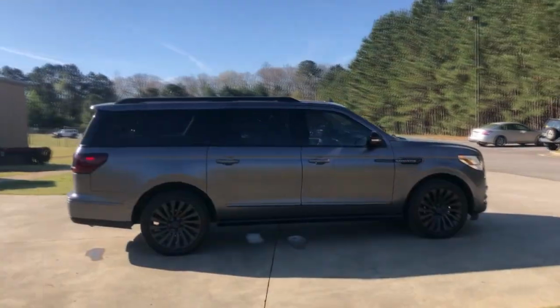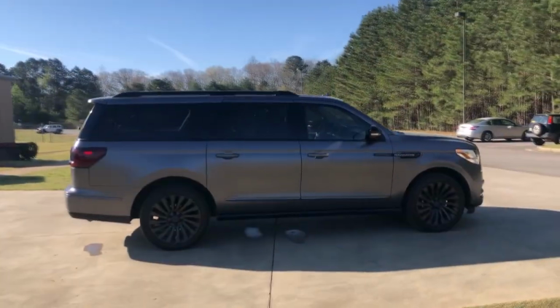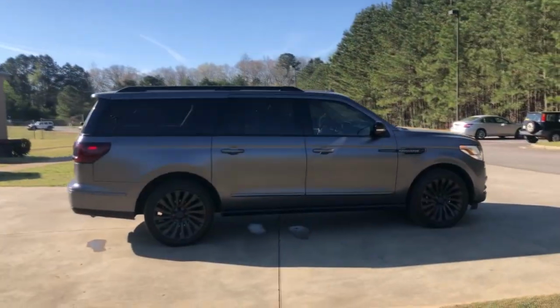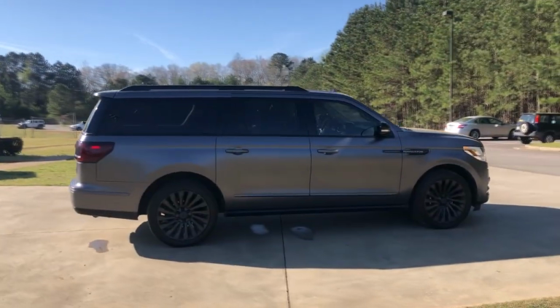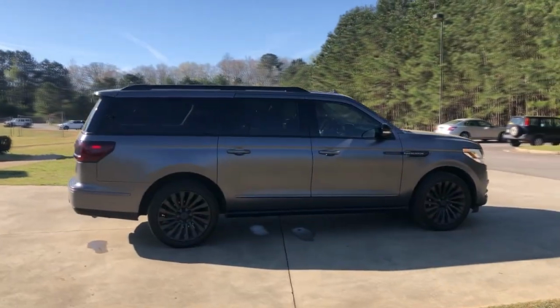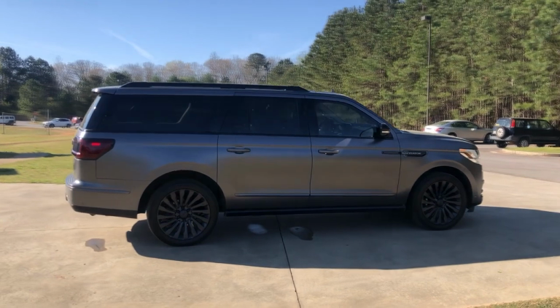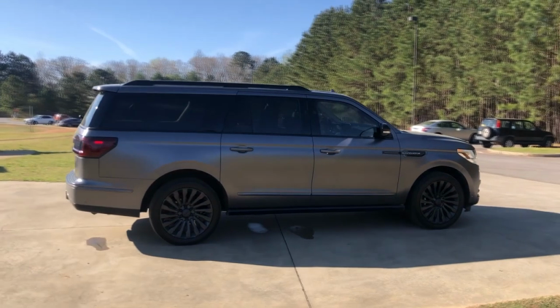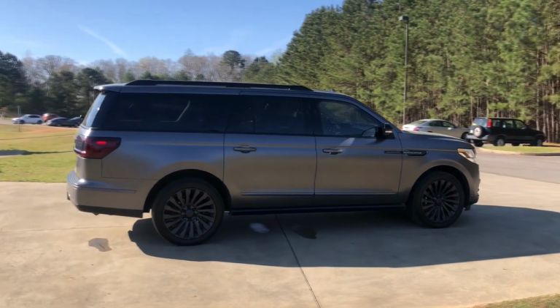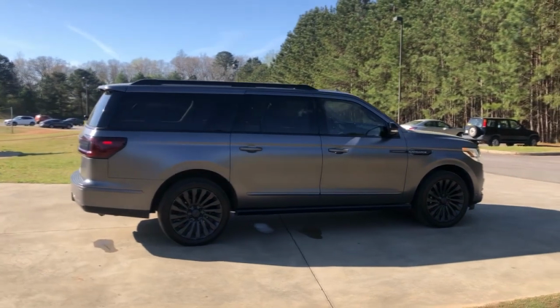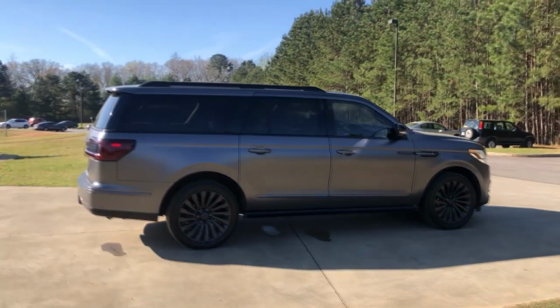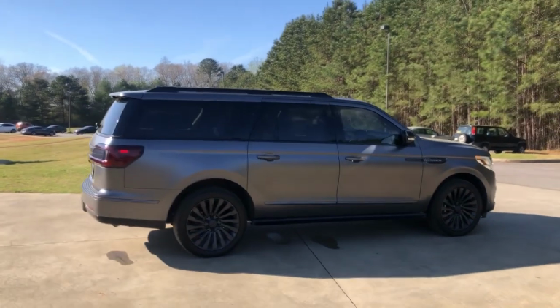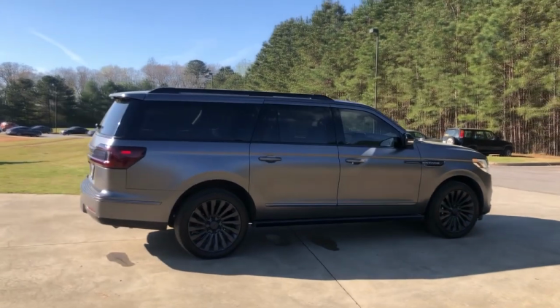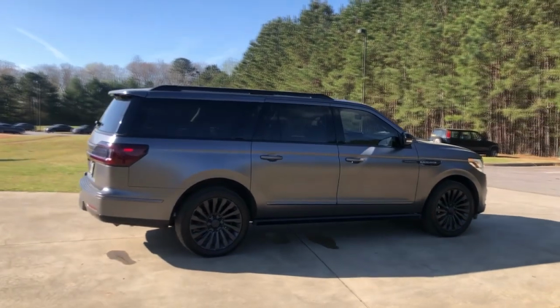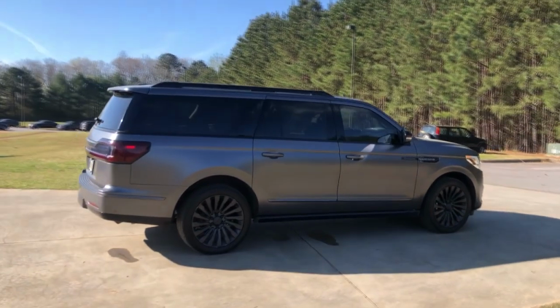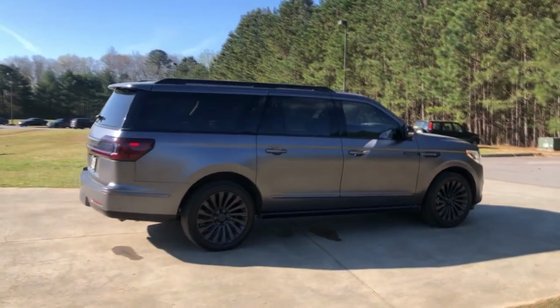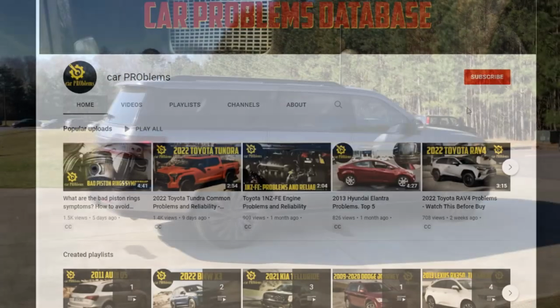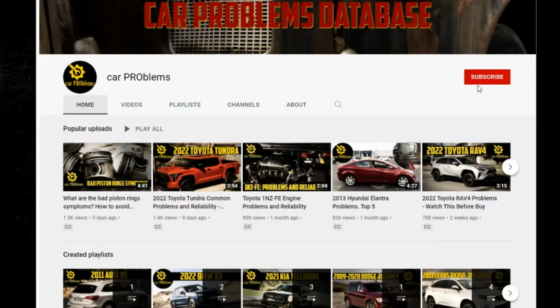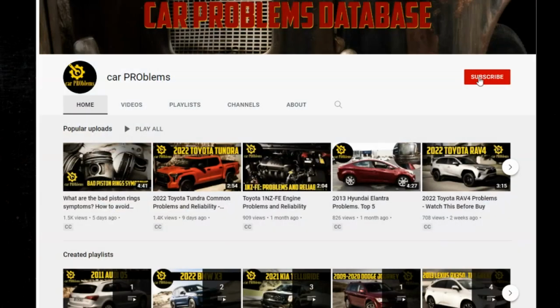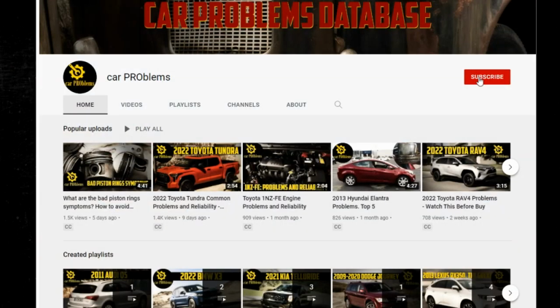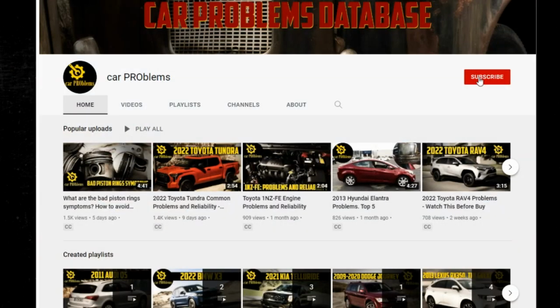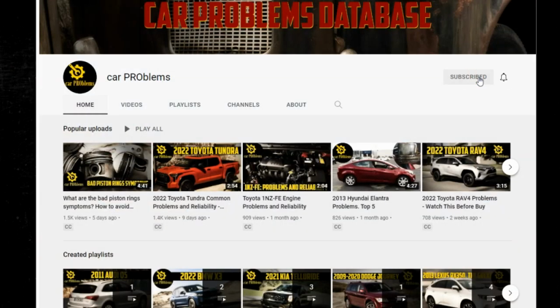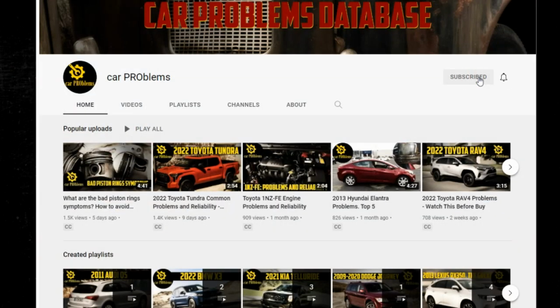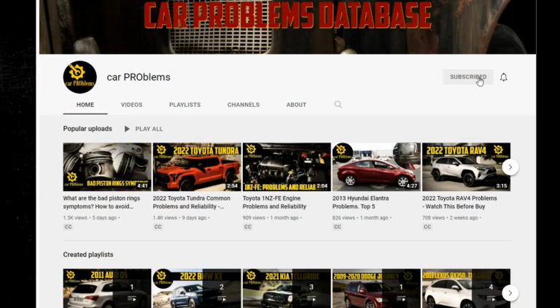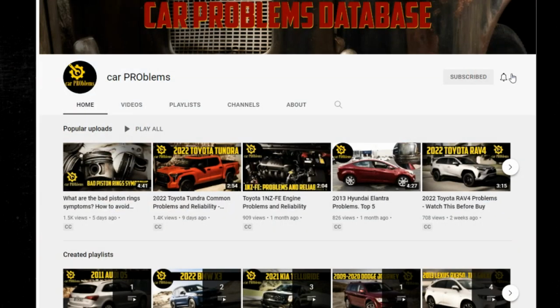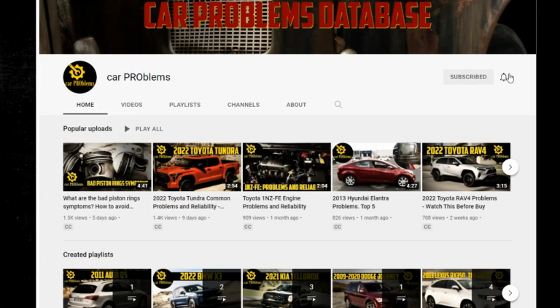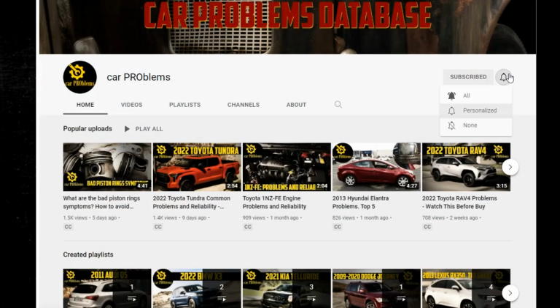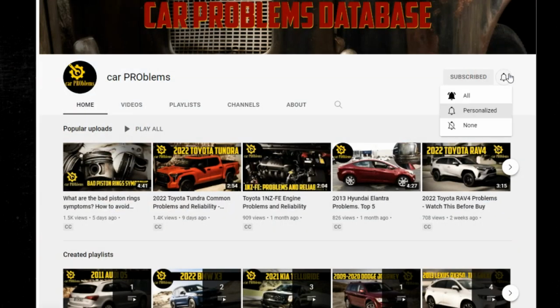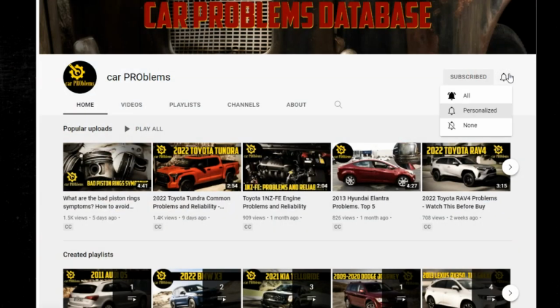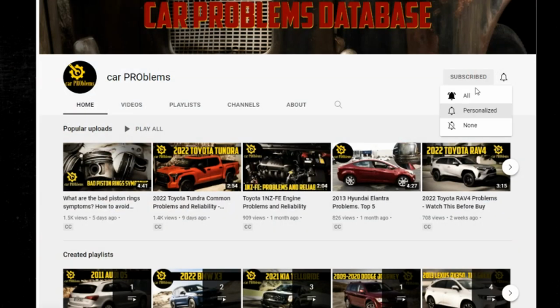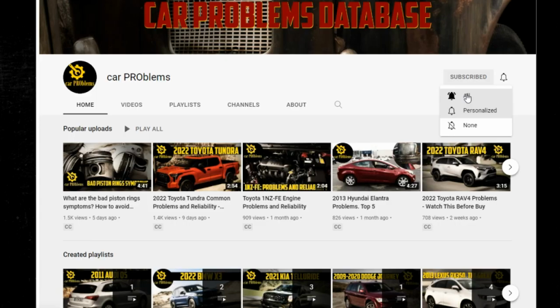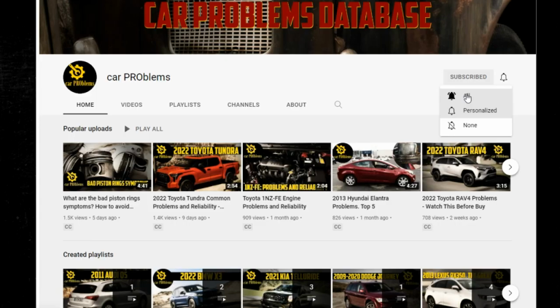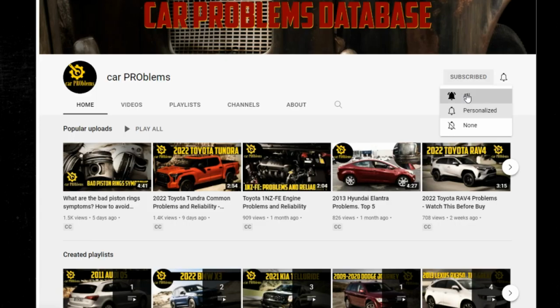But the issues do exist, so let's take a closer look at them. It's the Car Problems YouTube channel — subscribe and let's get started.